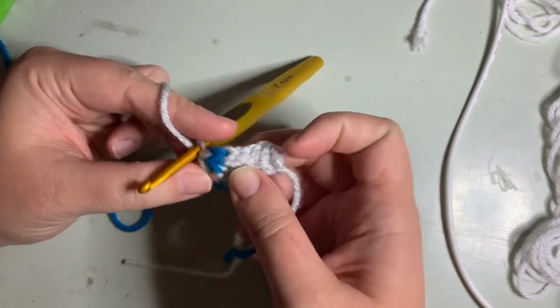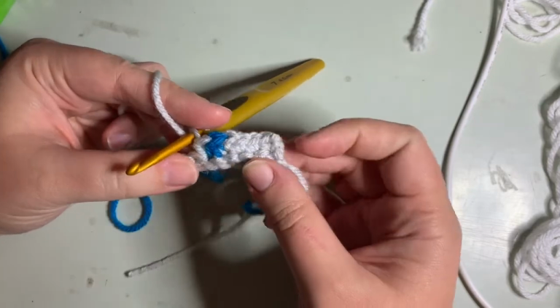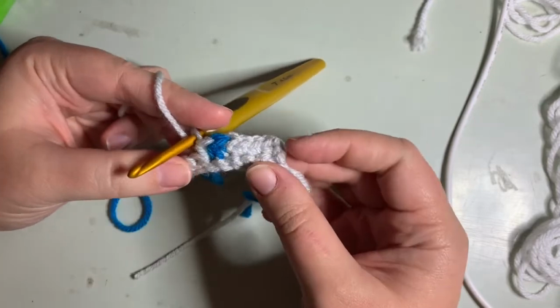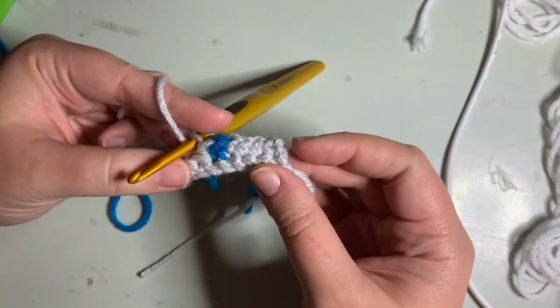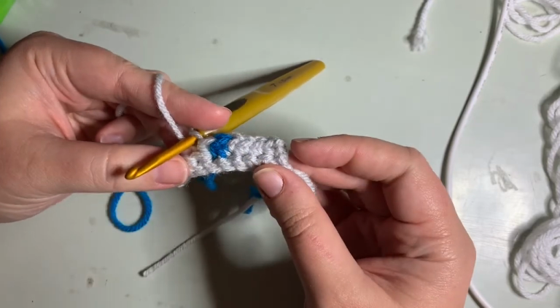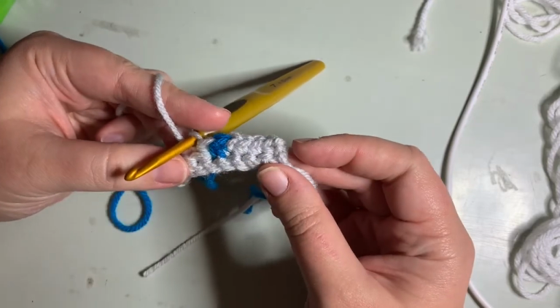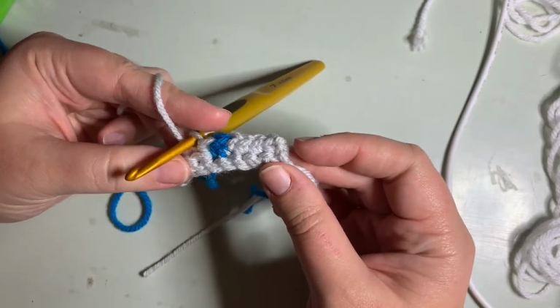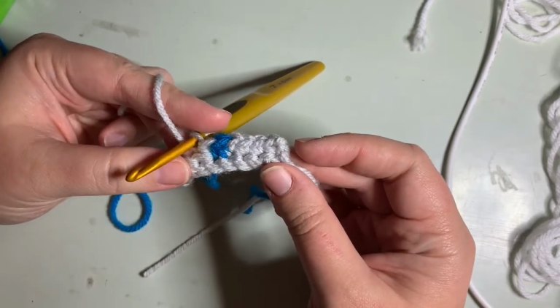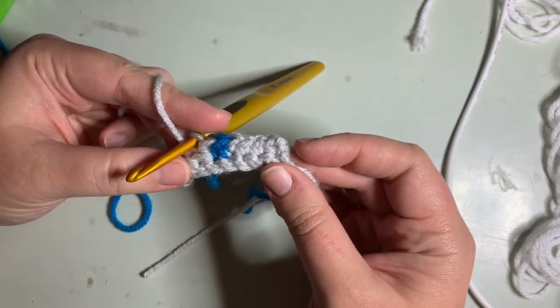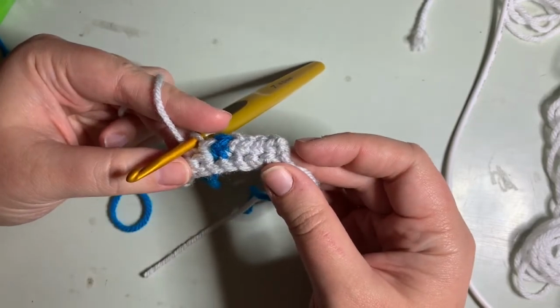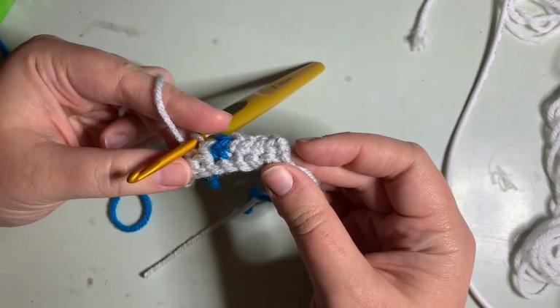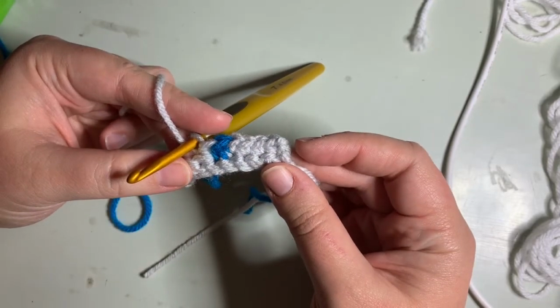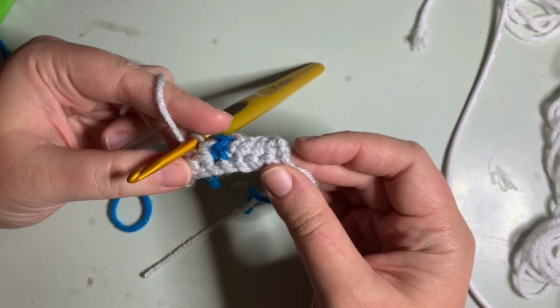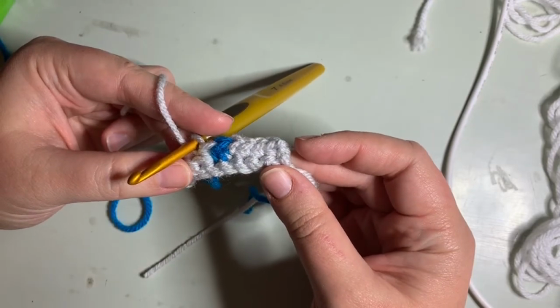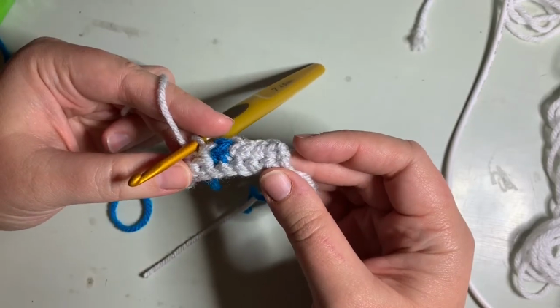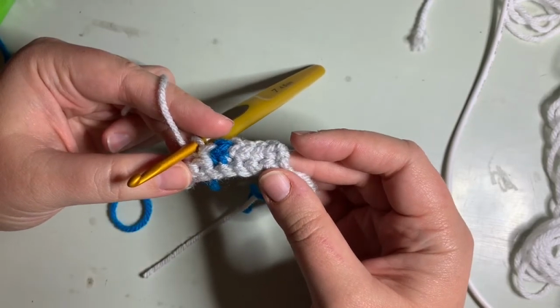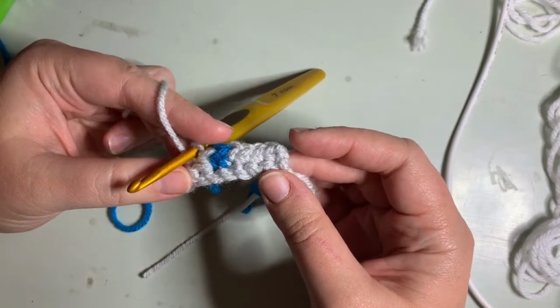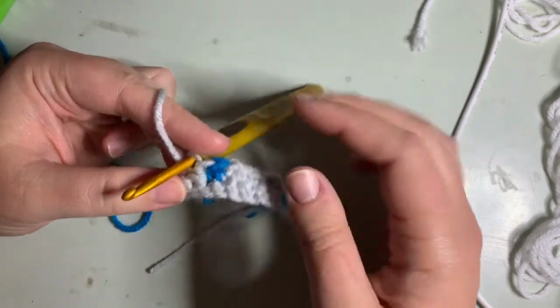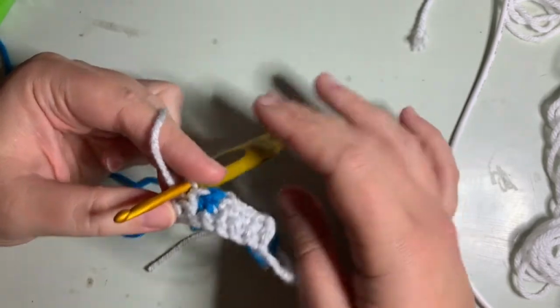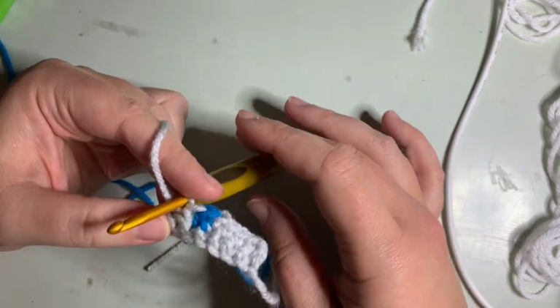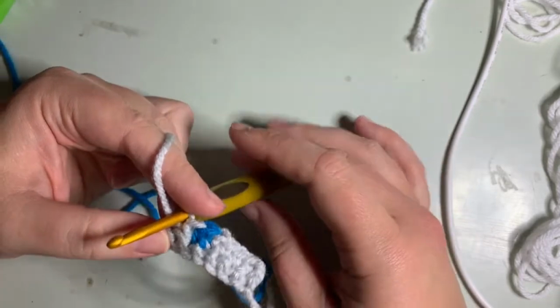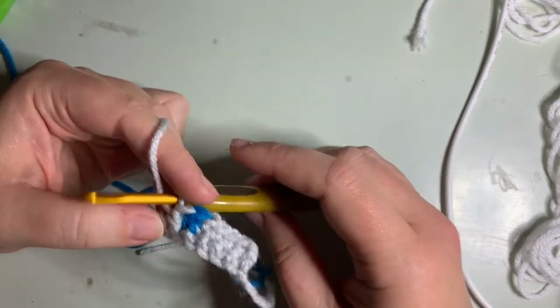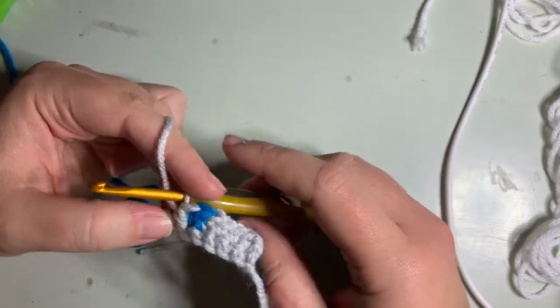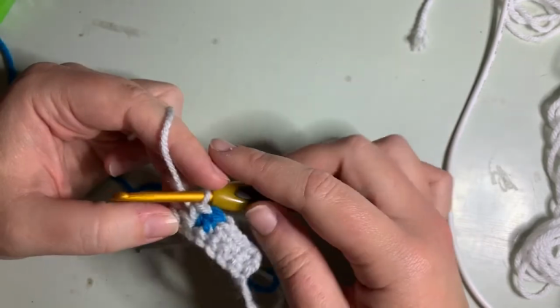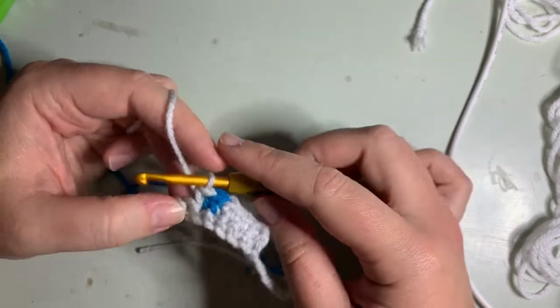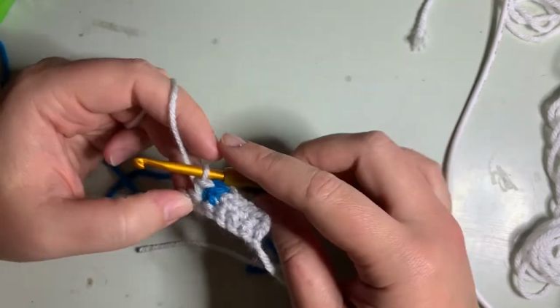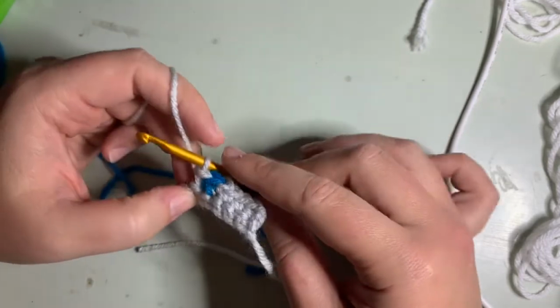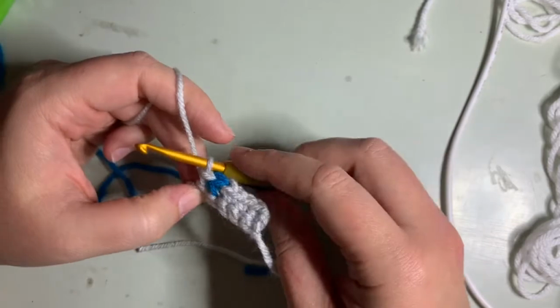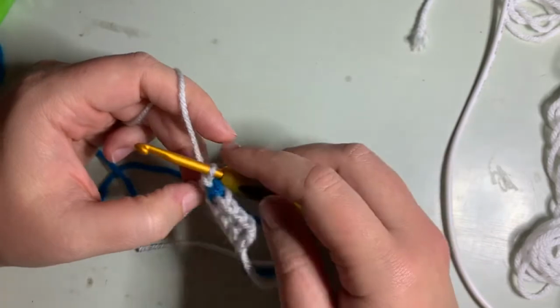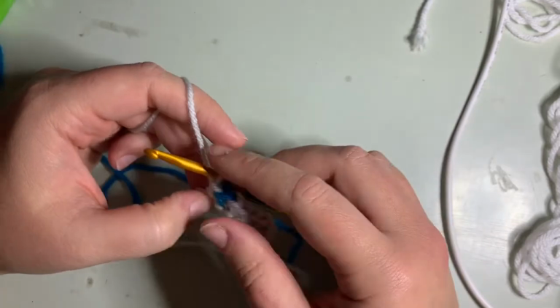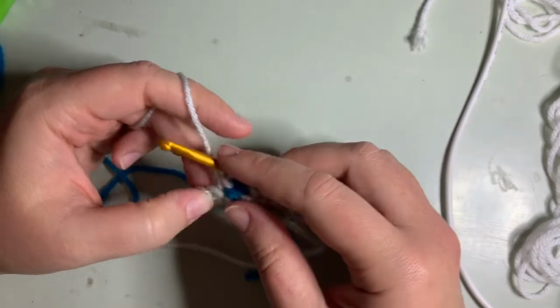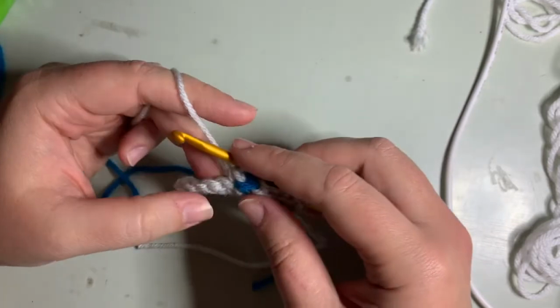So that's what it should look like if you do it correctly, or if you know how to do it correctly.